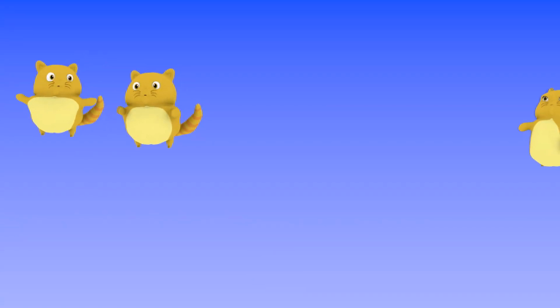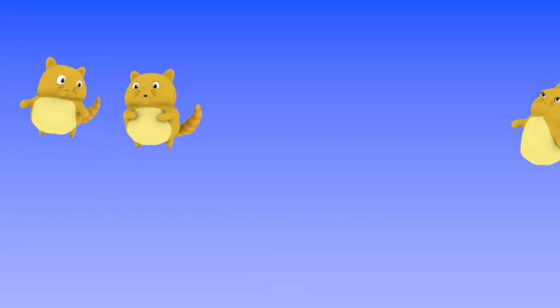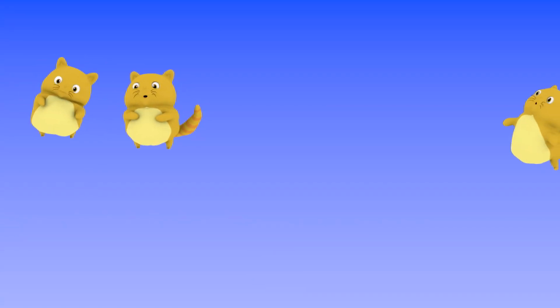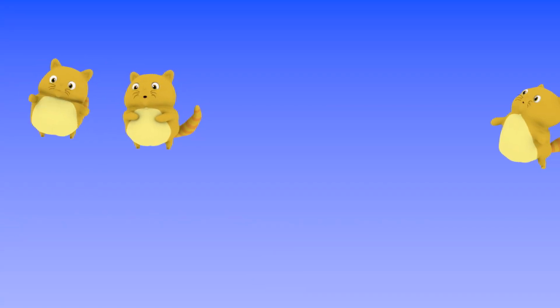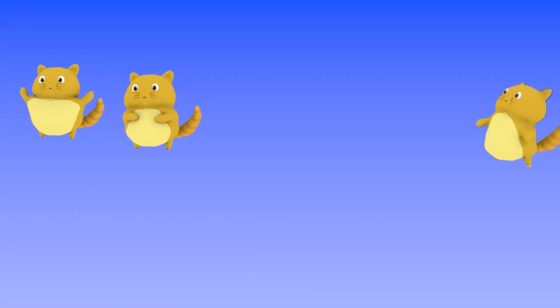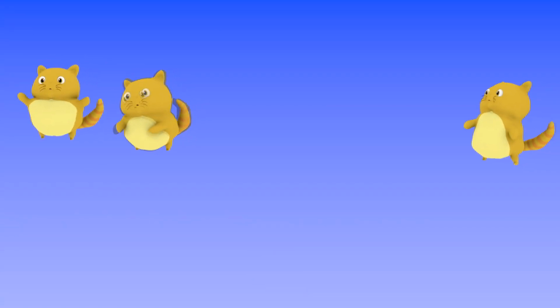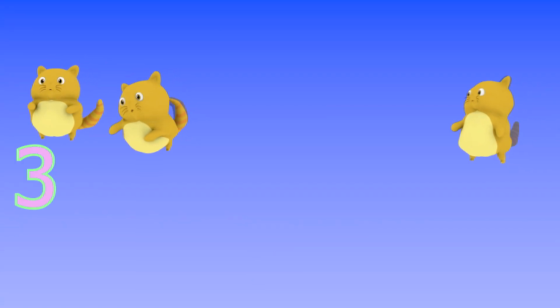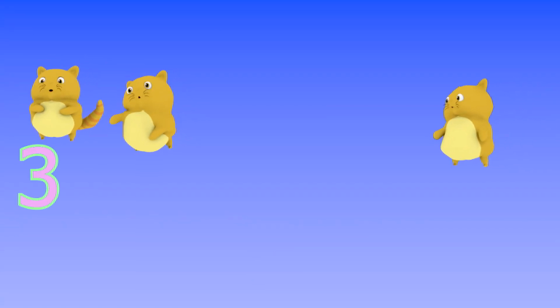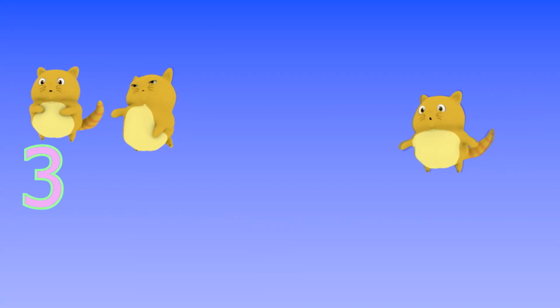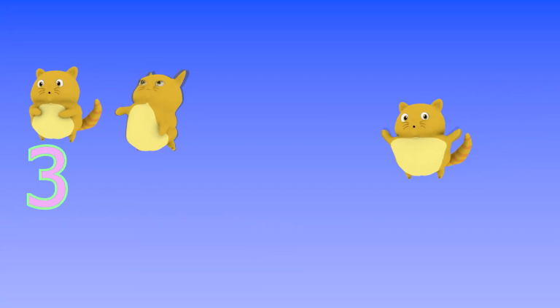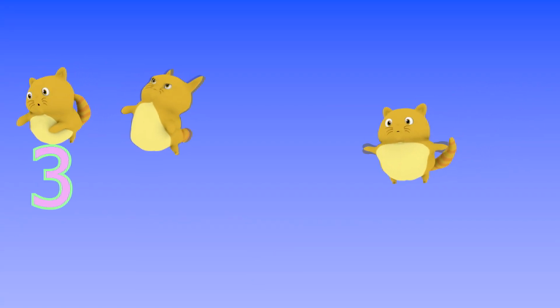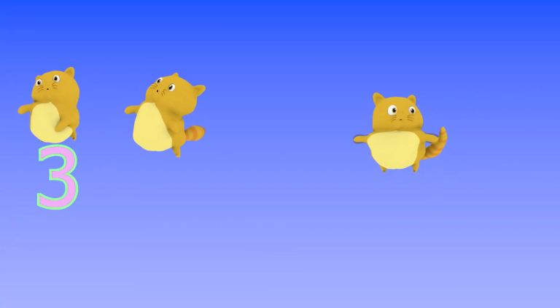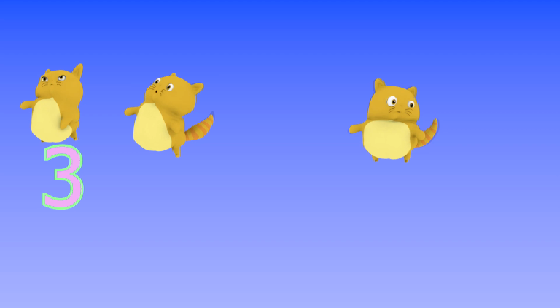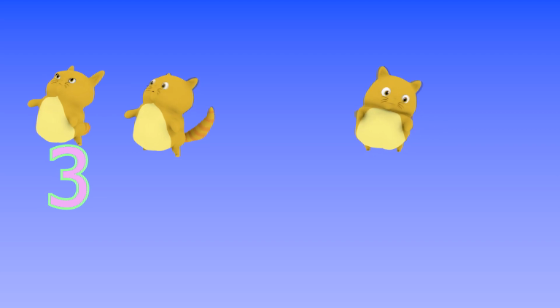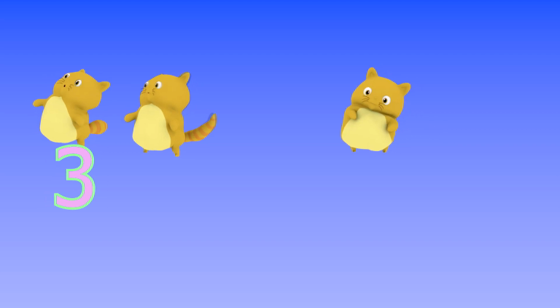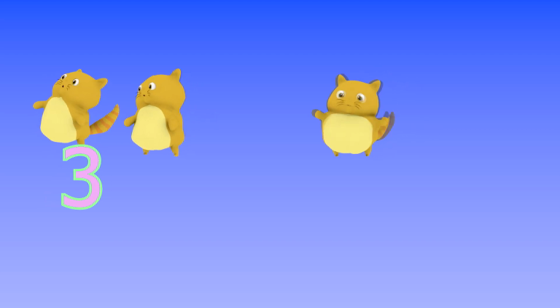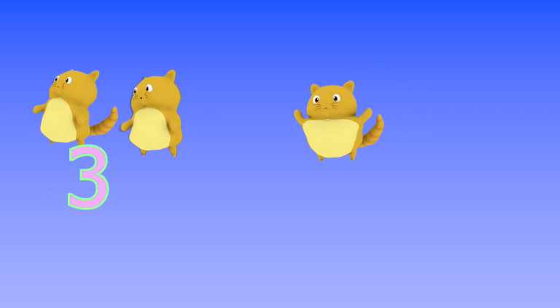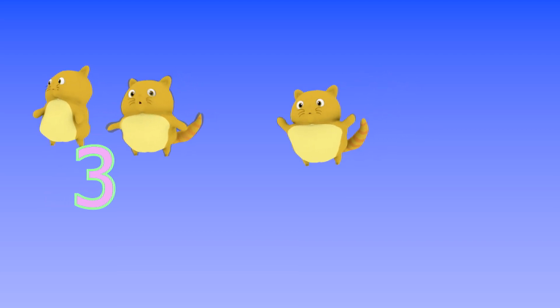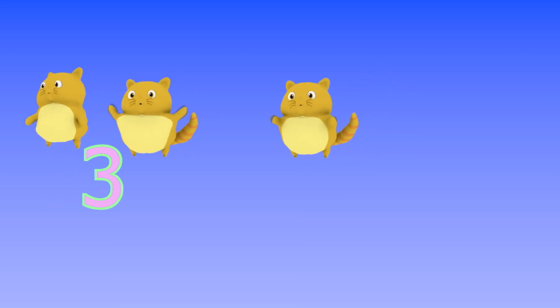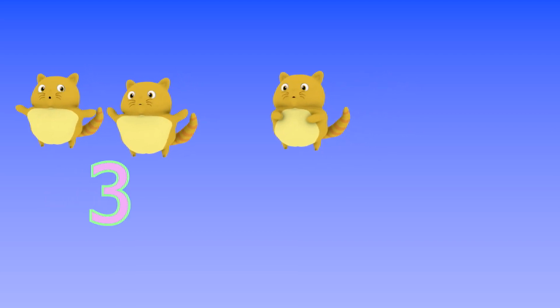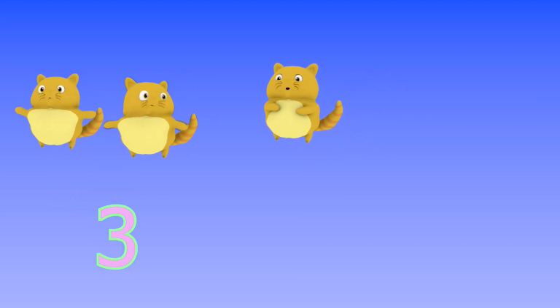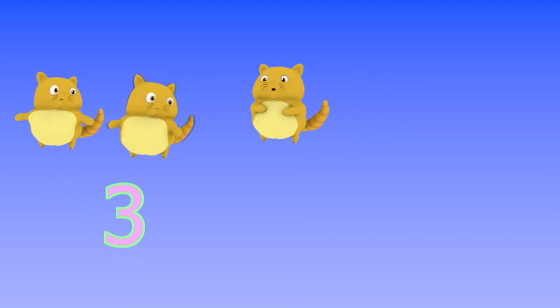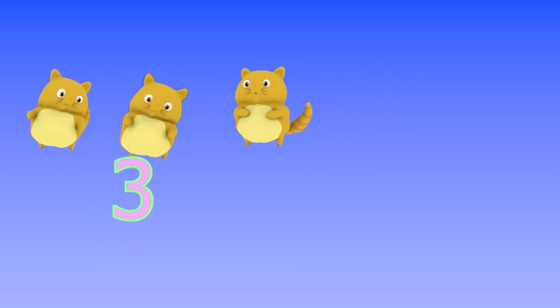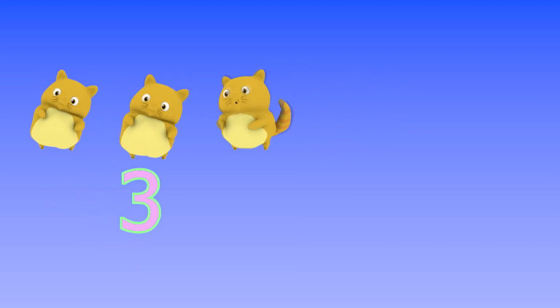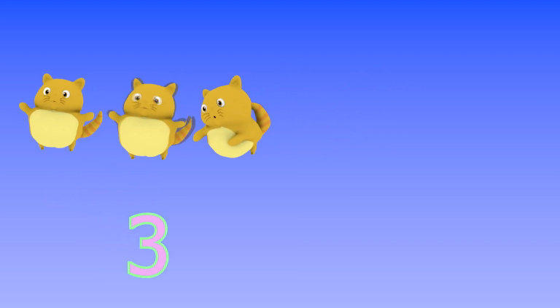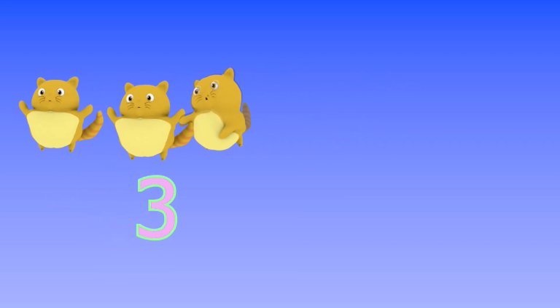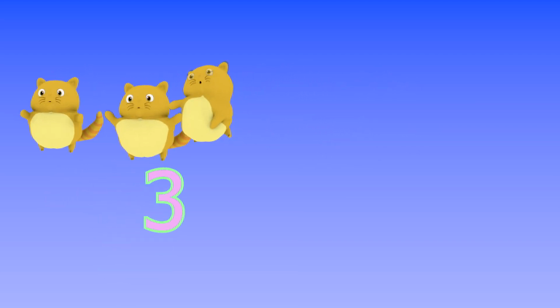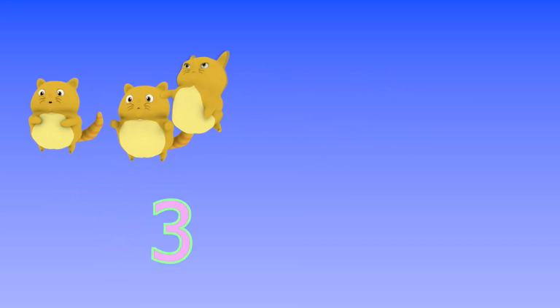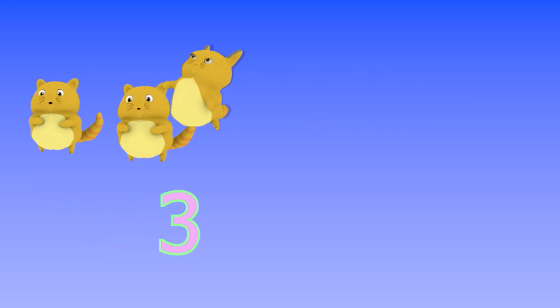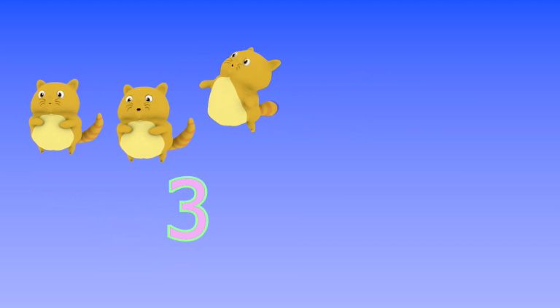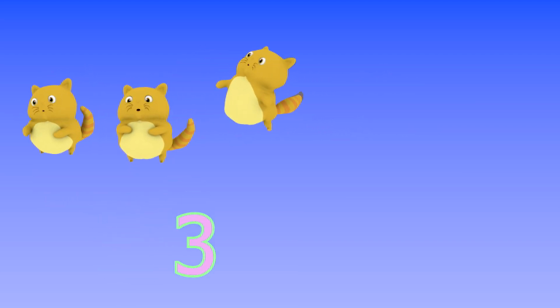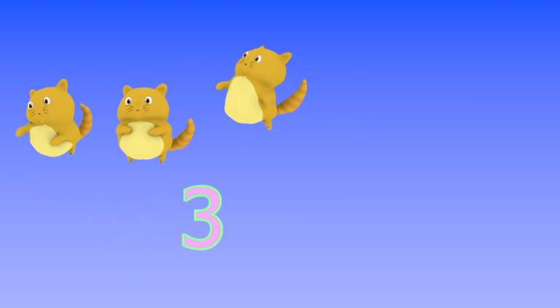There are three cats floating in the air. Three, number three. Three!